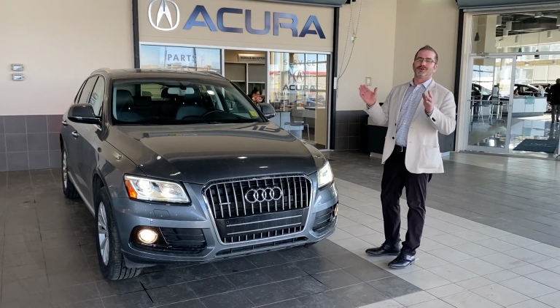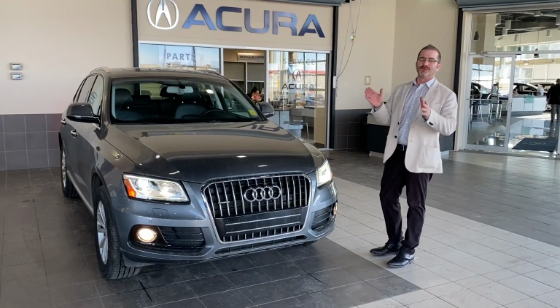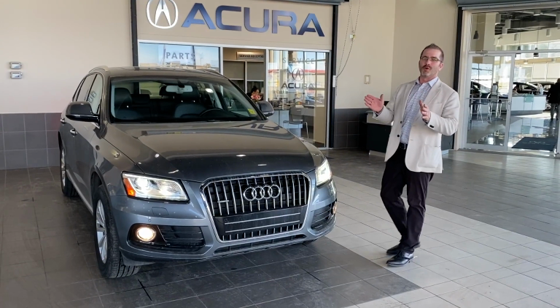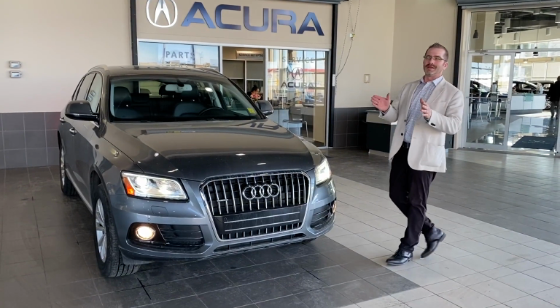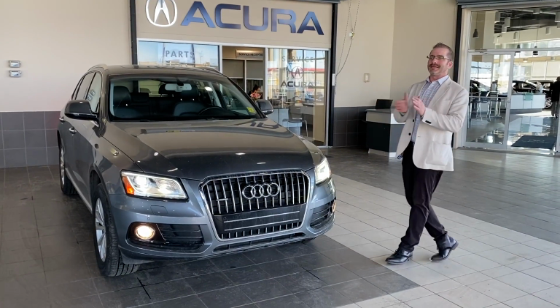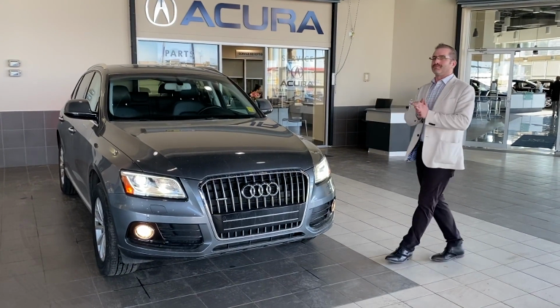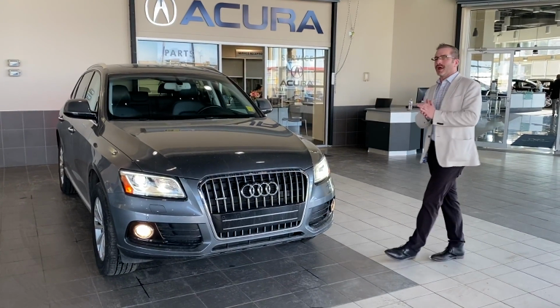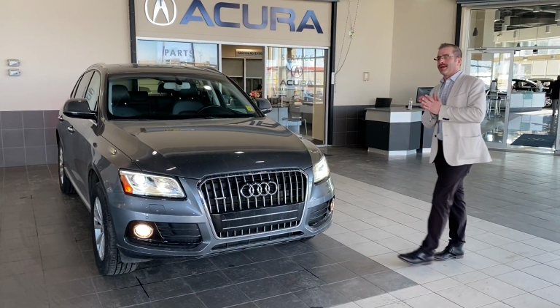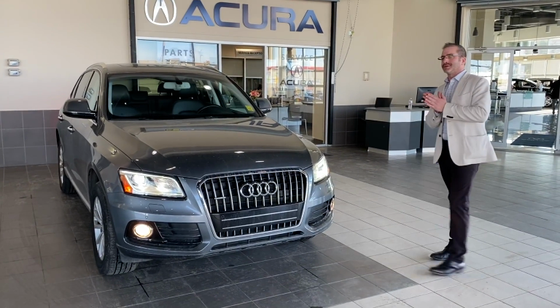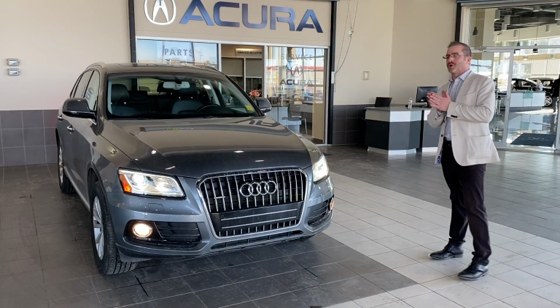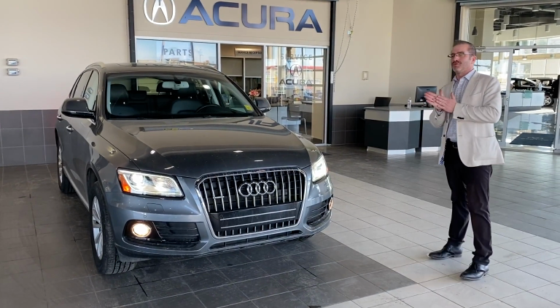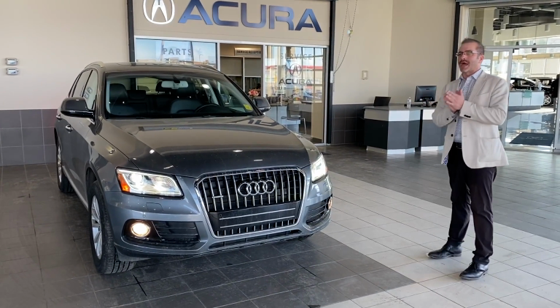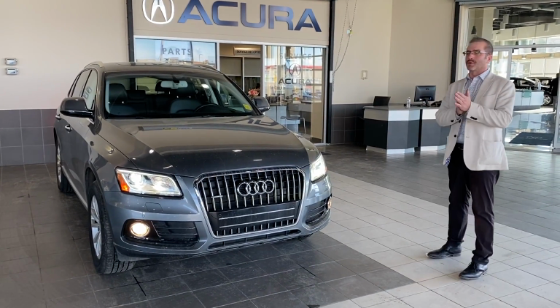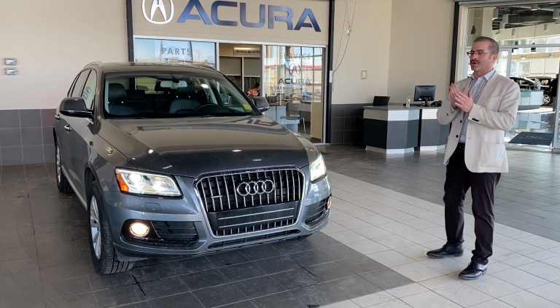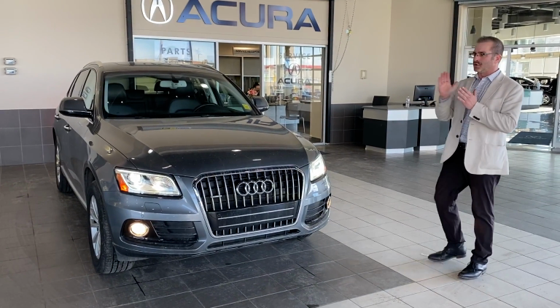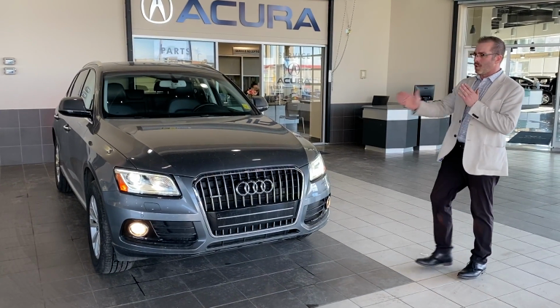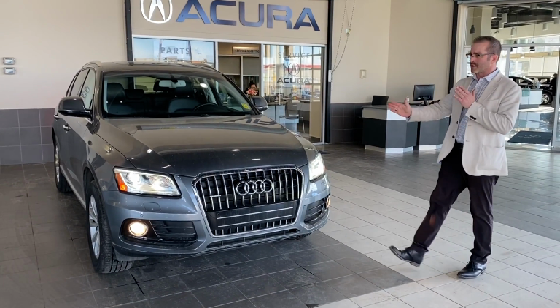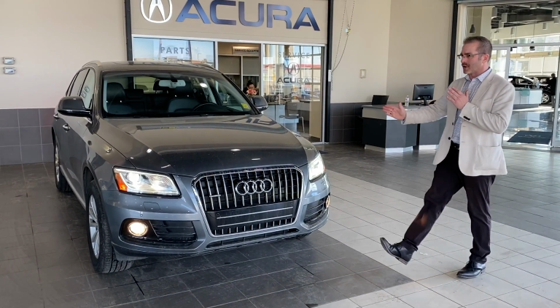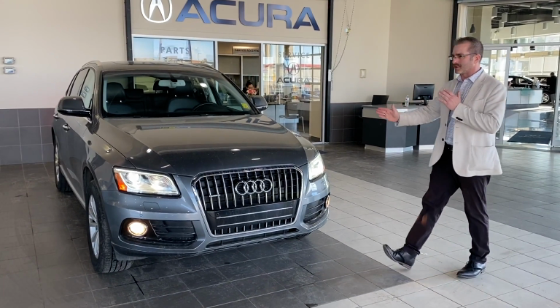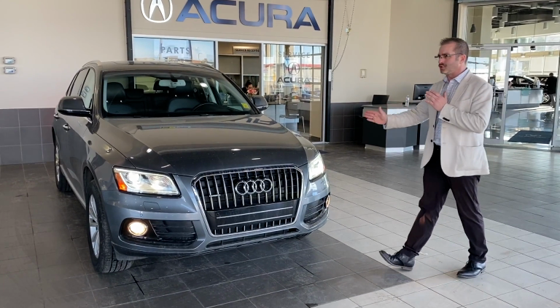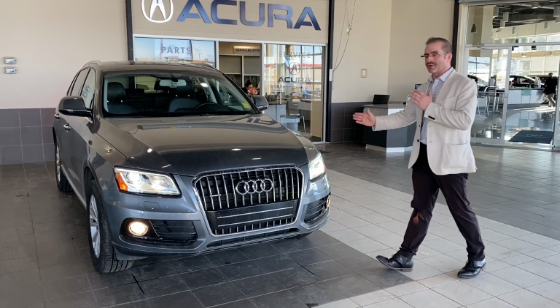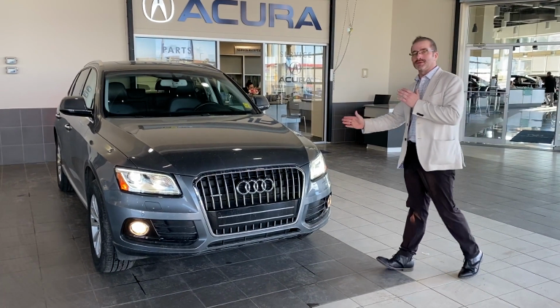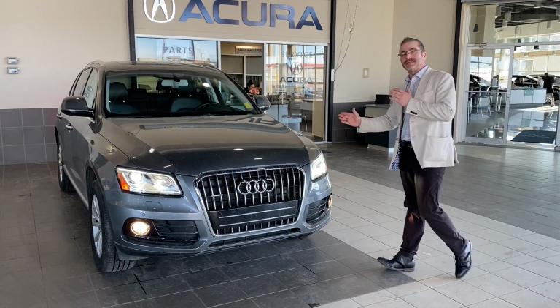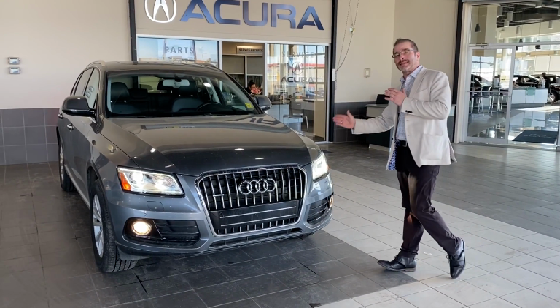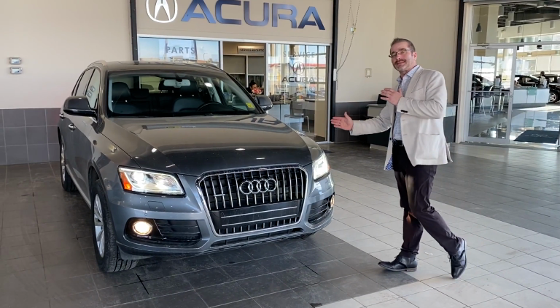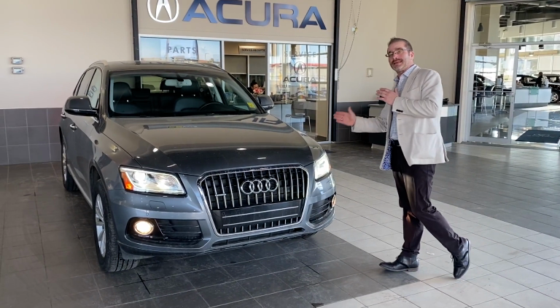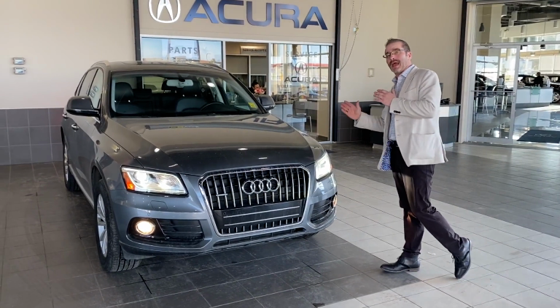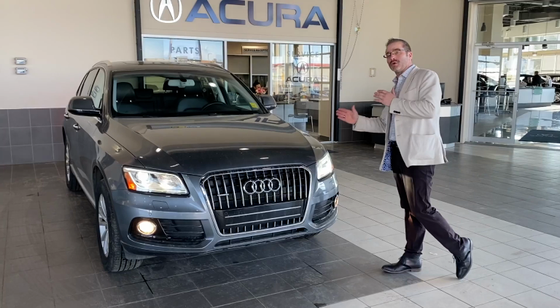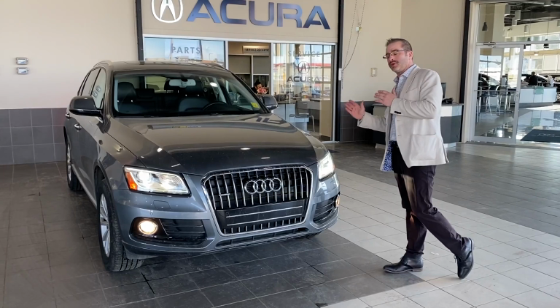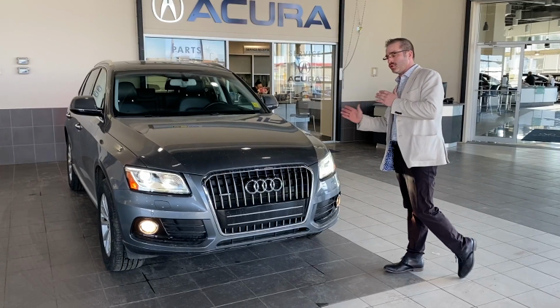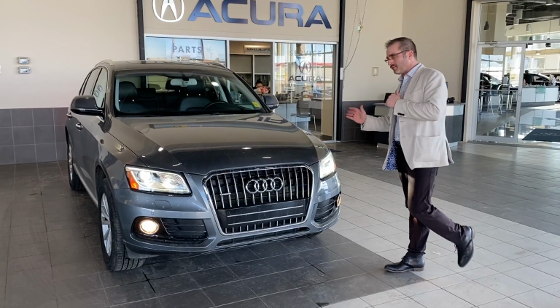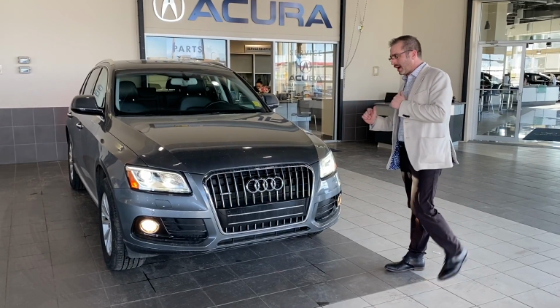Good morning, Tim Bryant here at South Reac. We're going to do a walk-around with a 2016 Audi Q5.